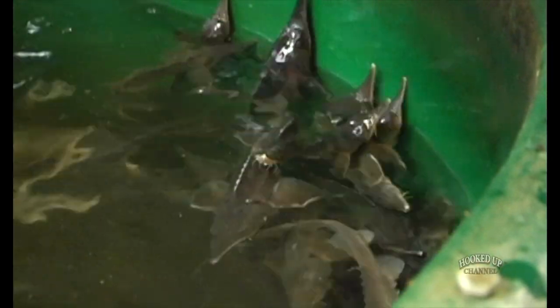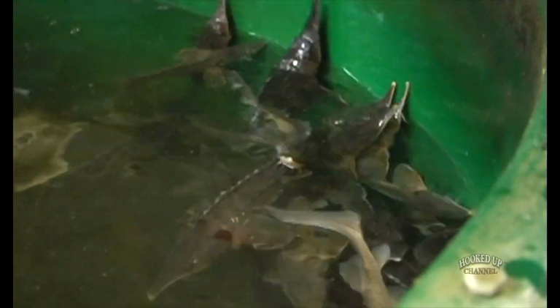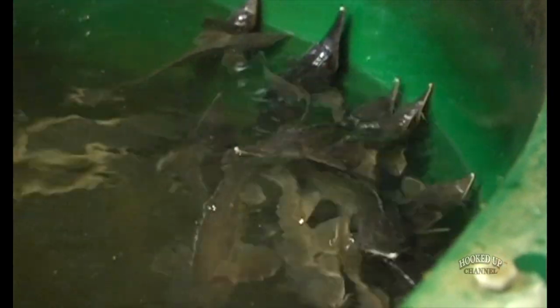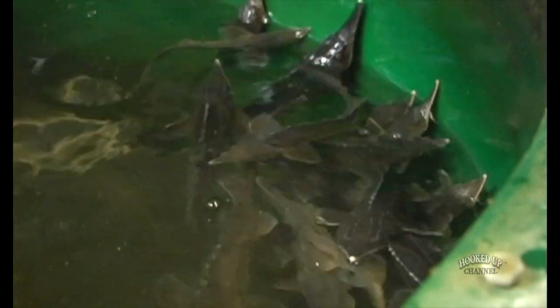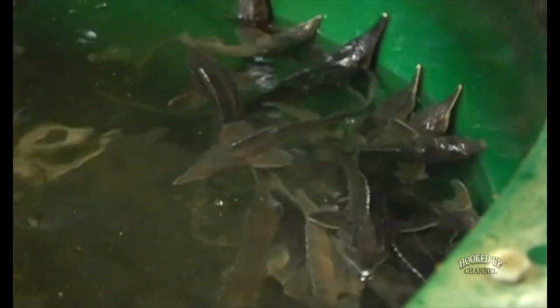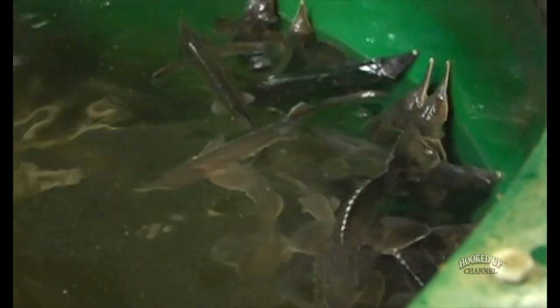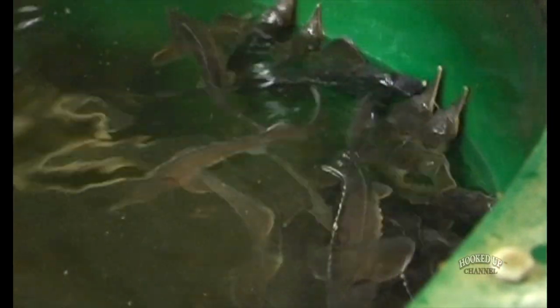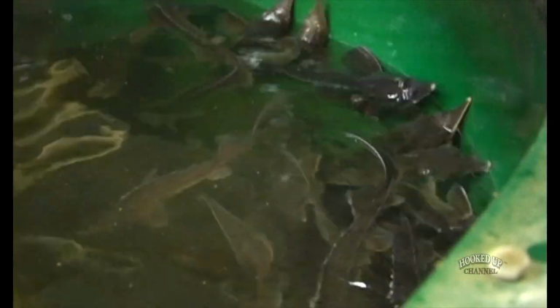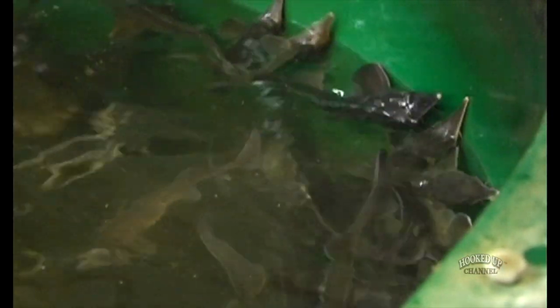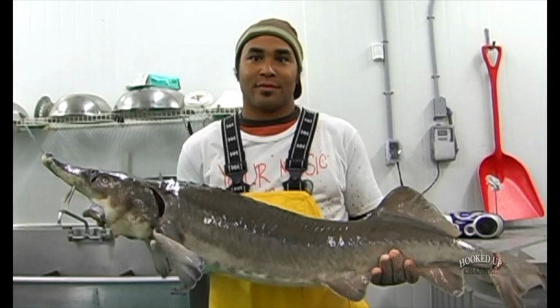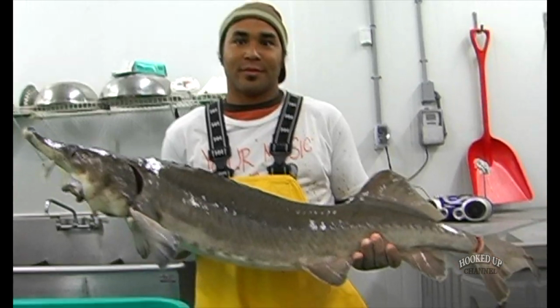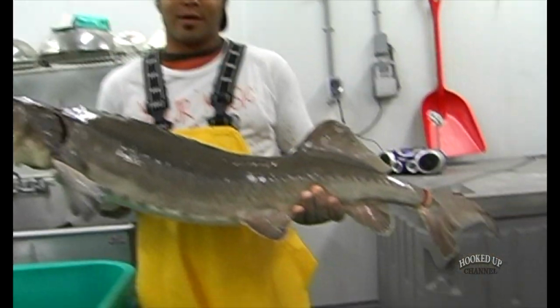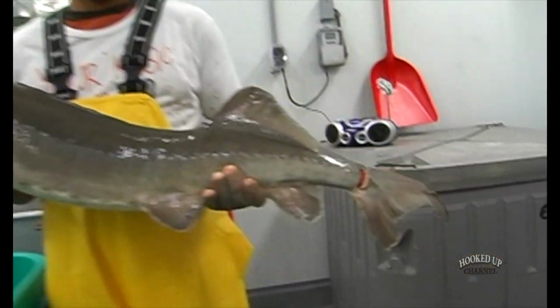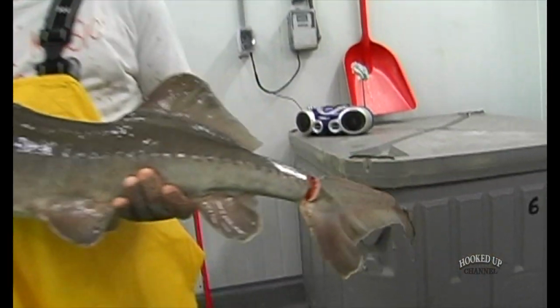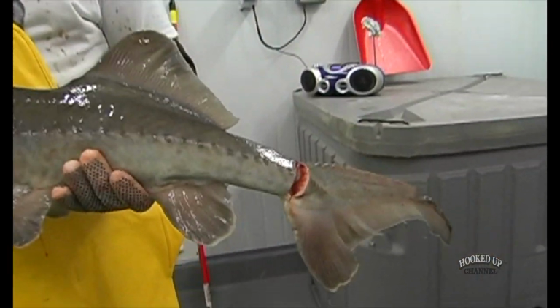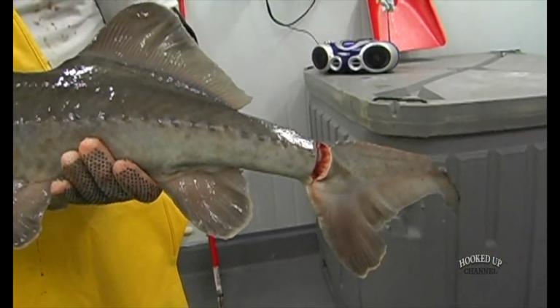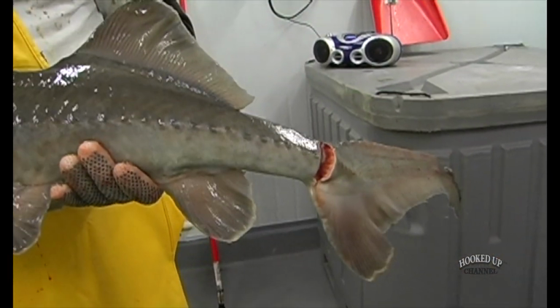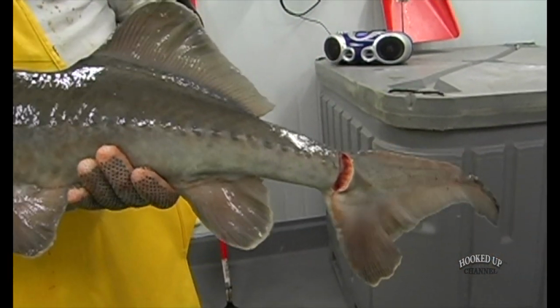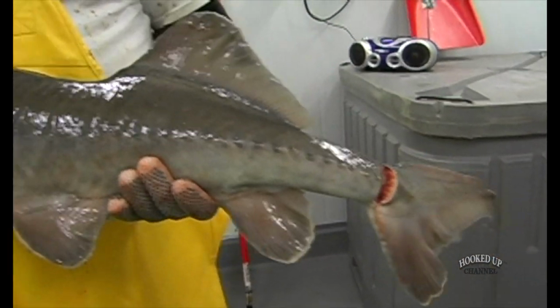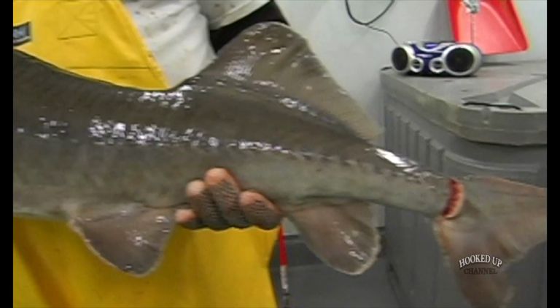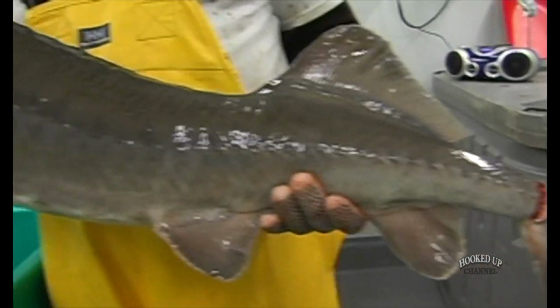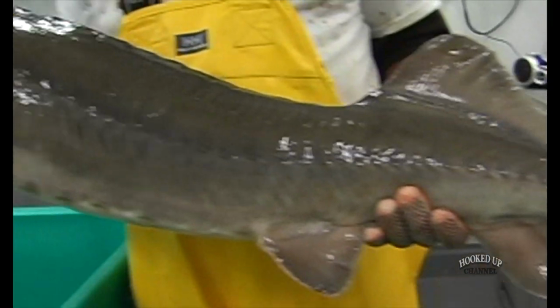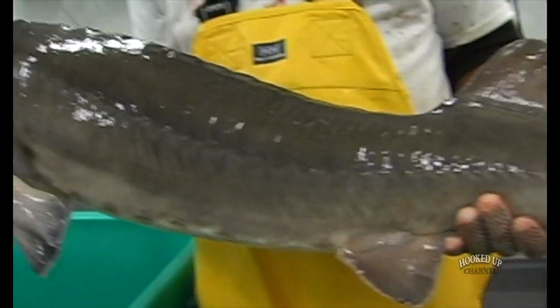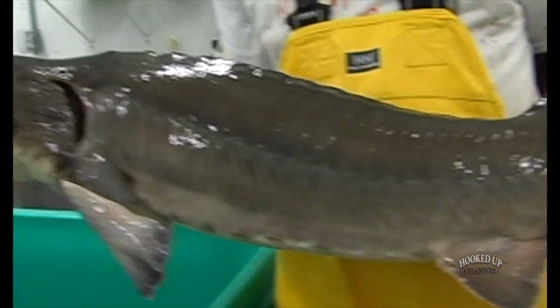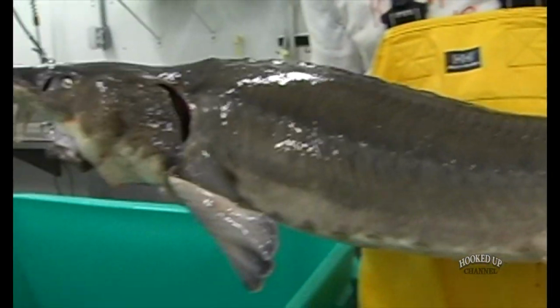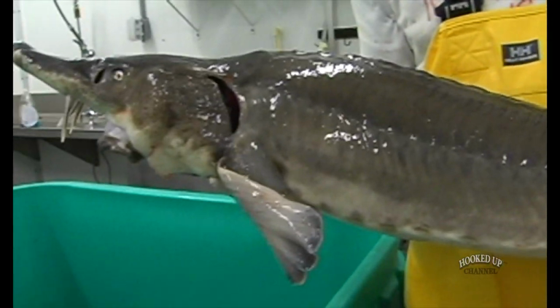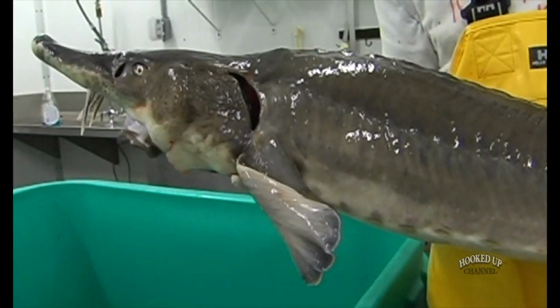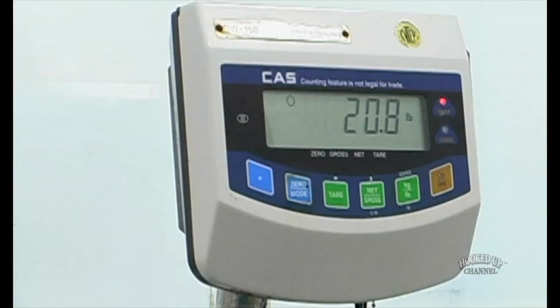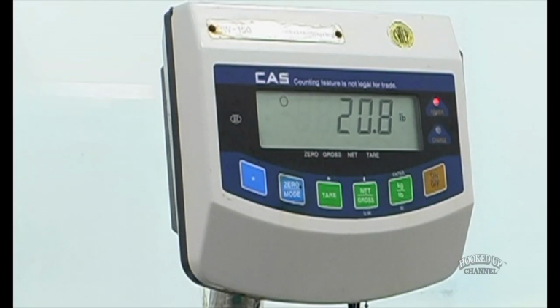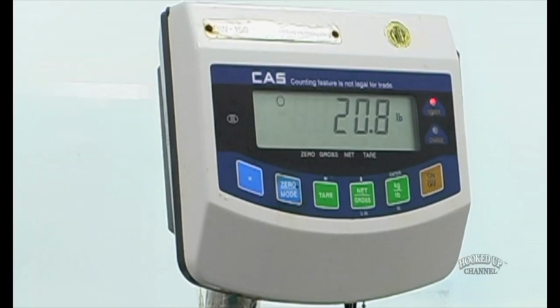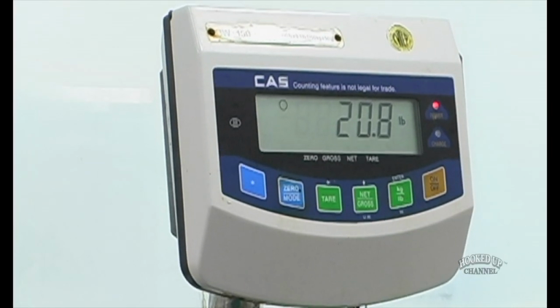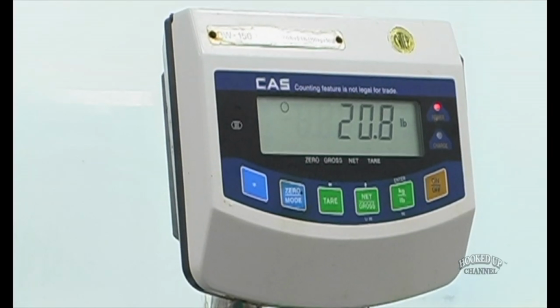Here, we'll grow them for five to seven years, and they'll get up to maybe 20 or 25 pounds and three, three and a half feet long.